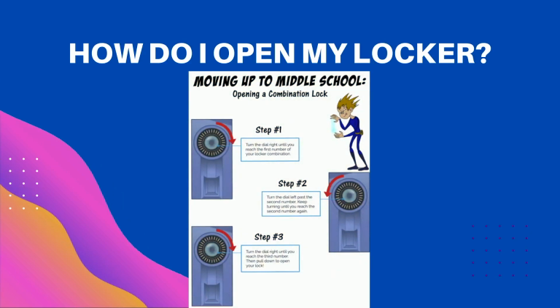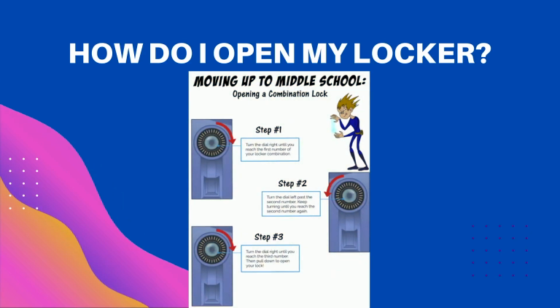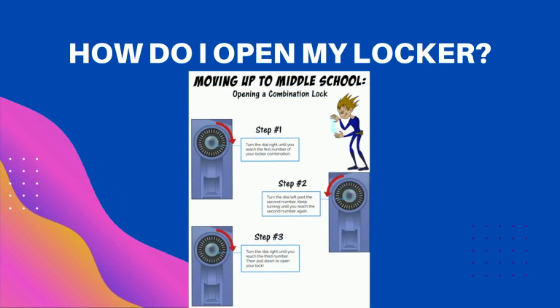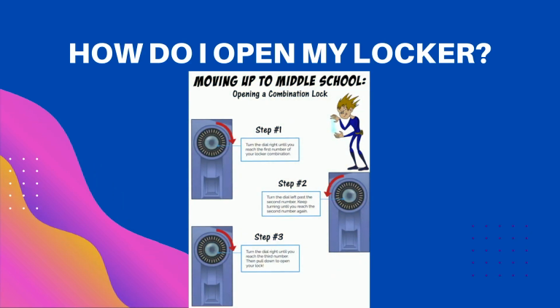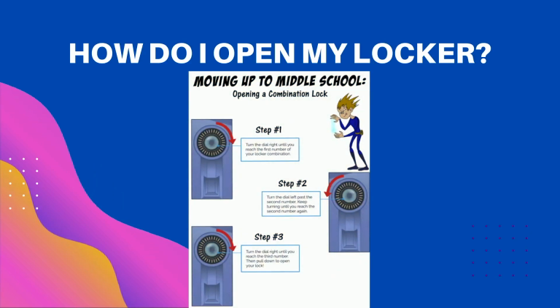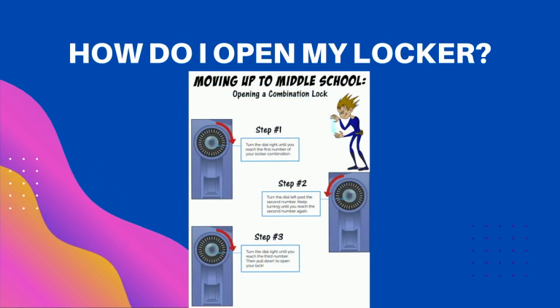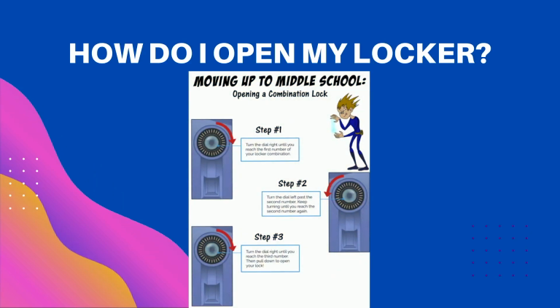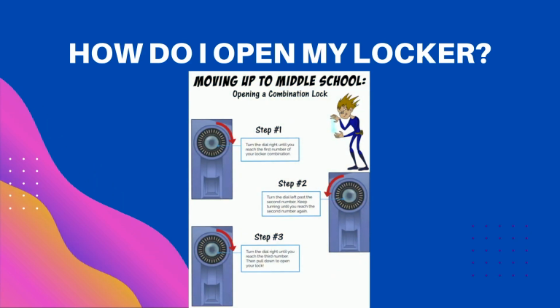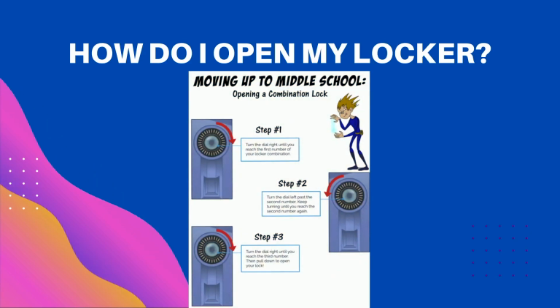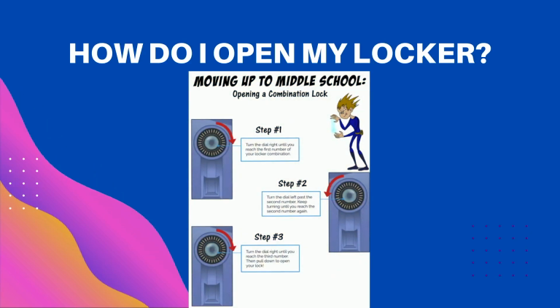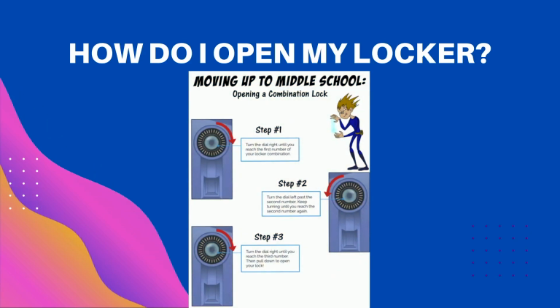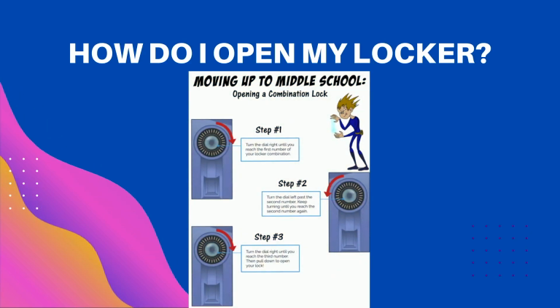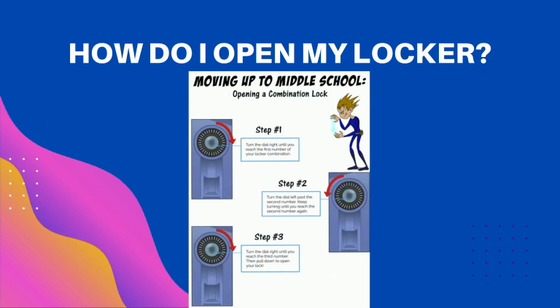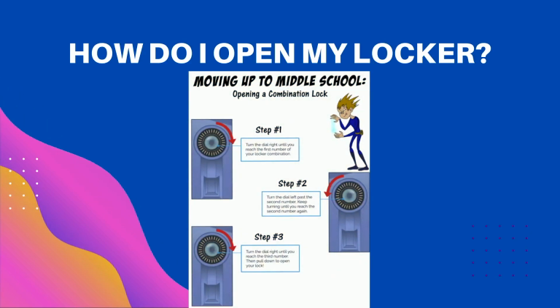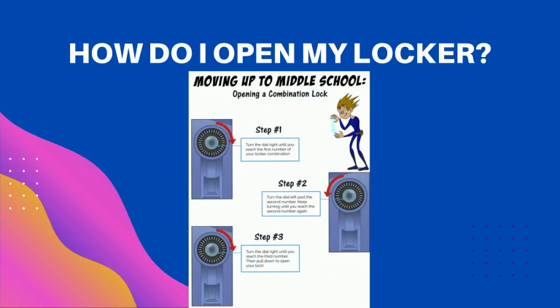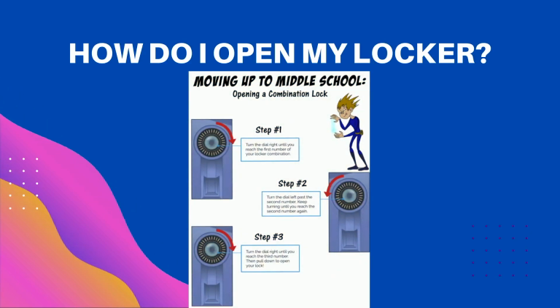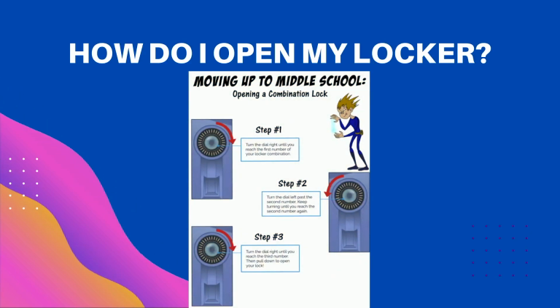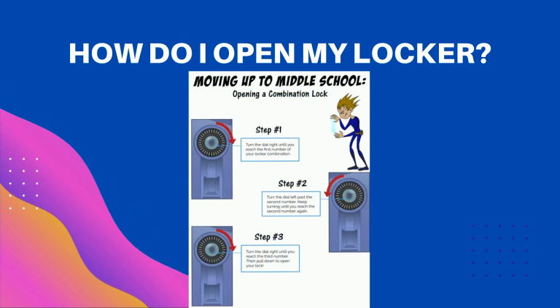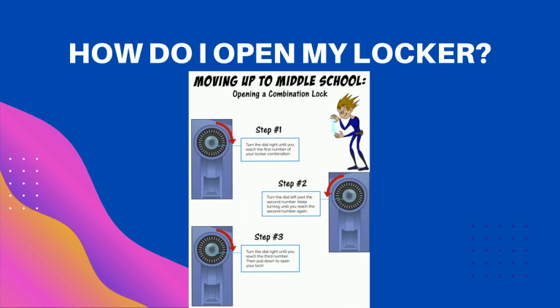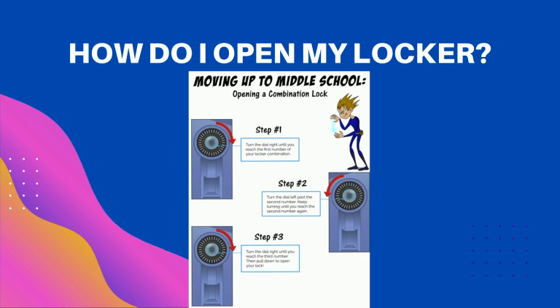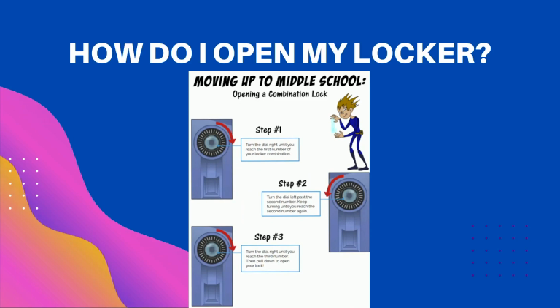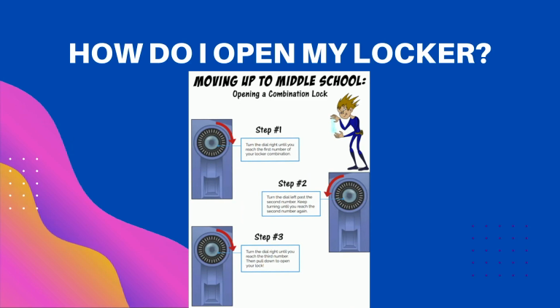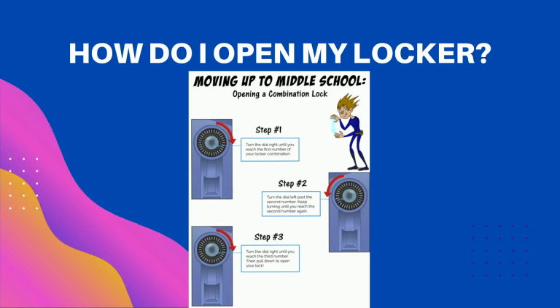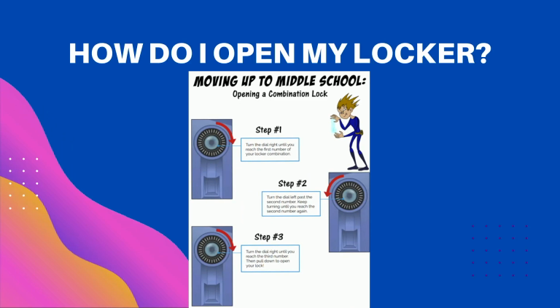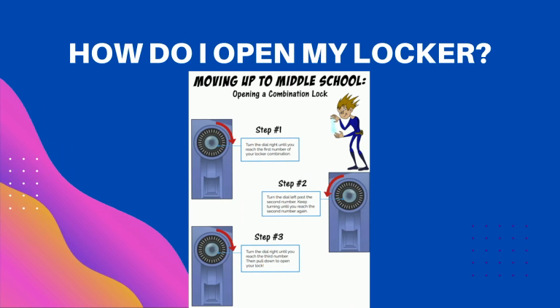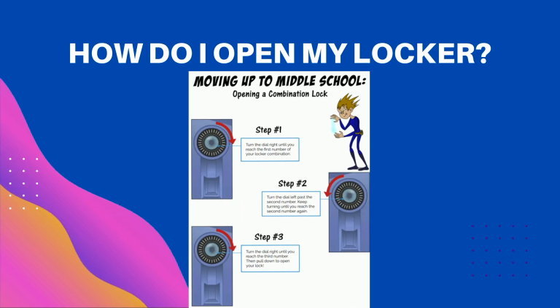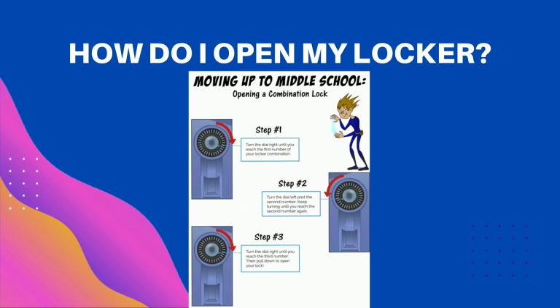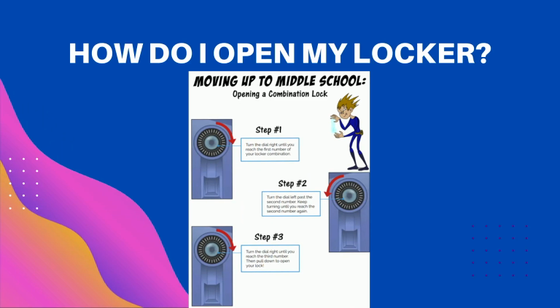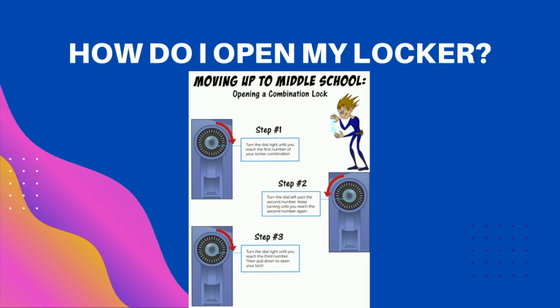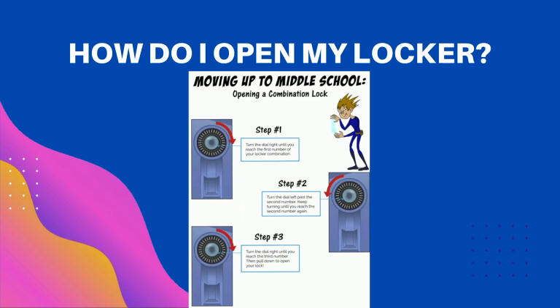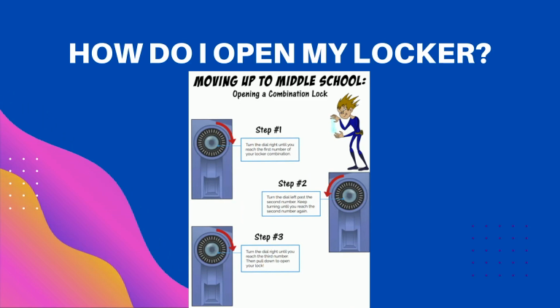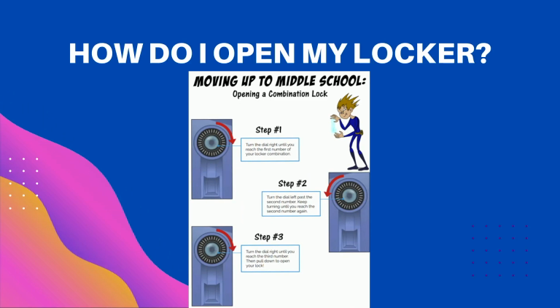Your locker combination will have three numbers. Turn the lock to the right and stop at the first number in your locker combination.